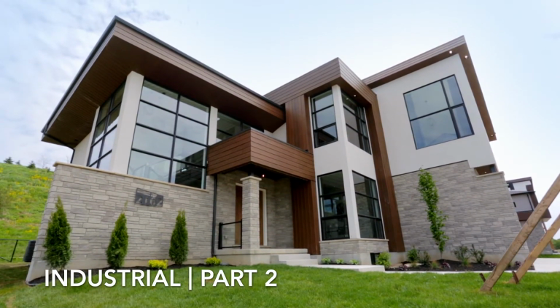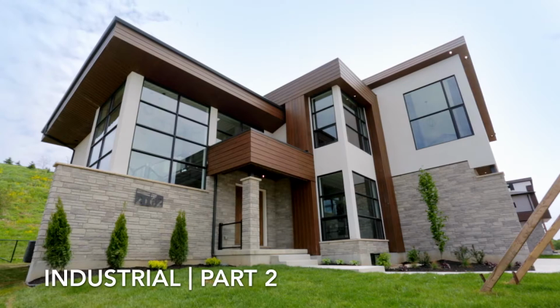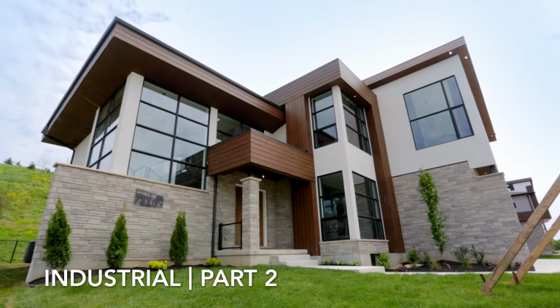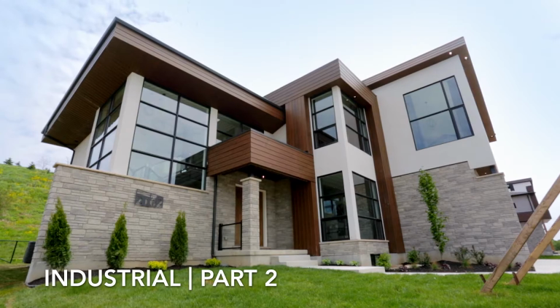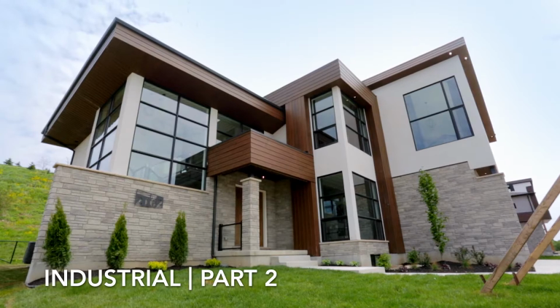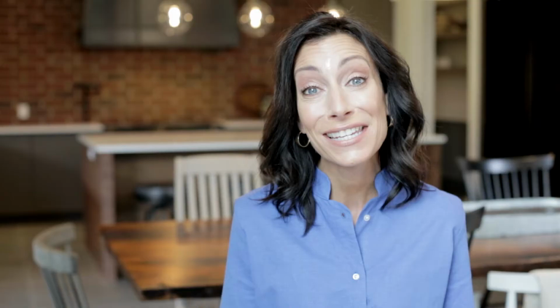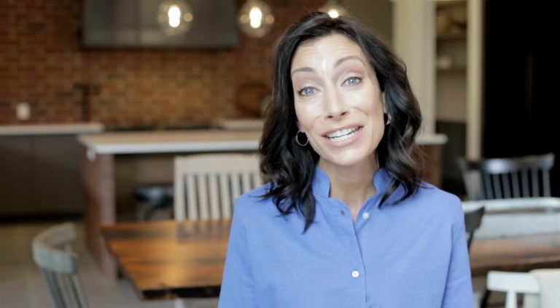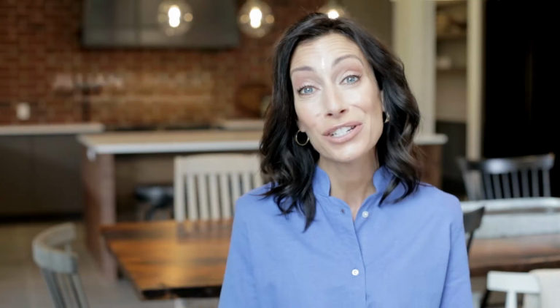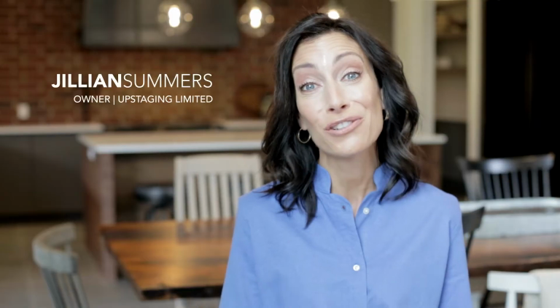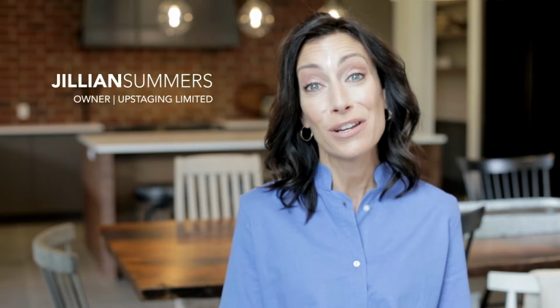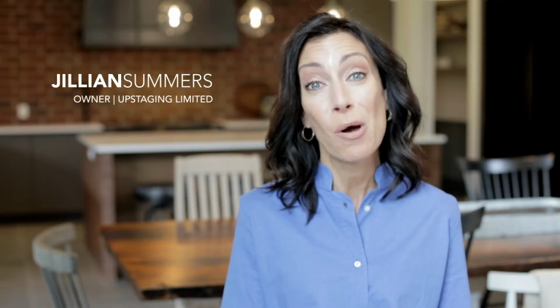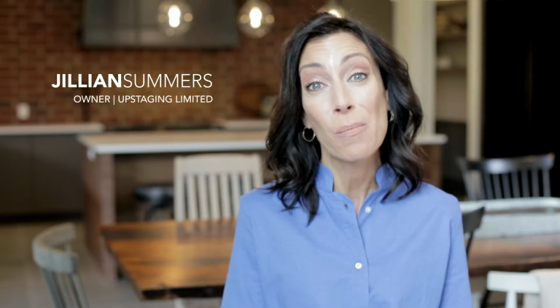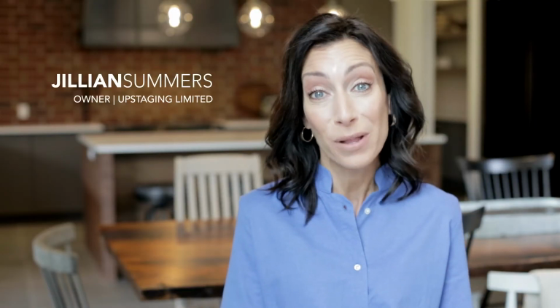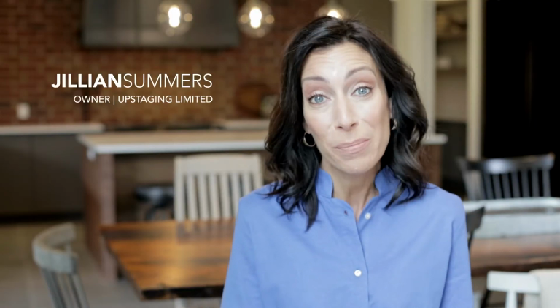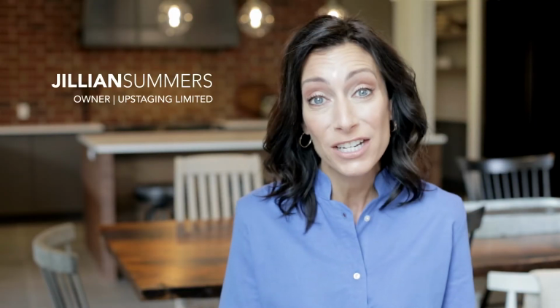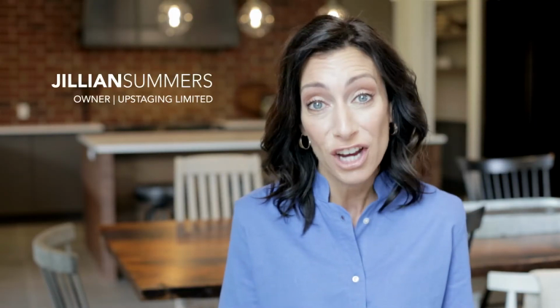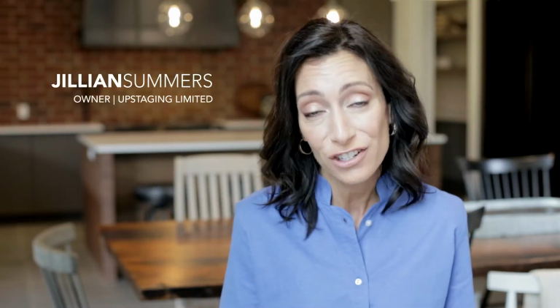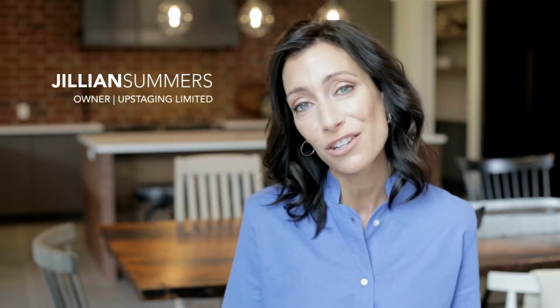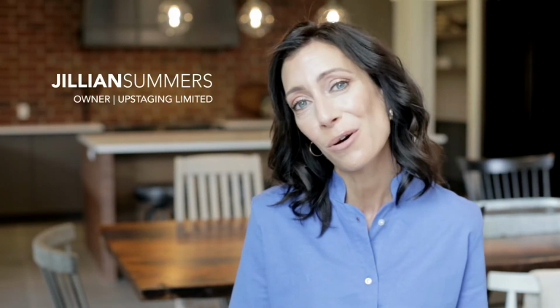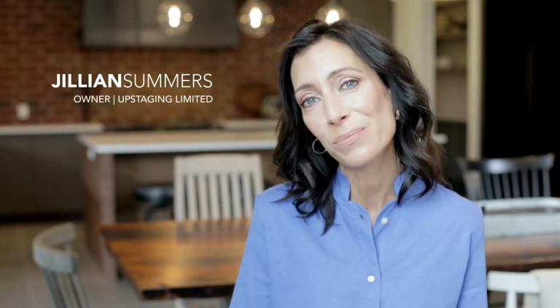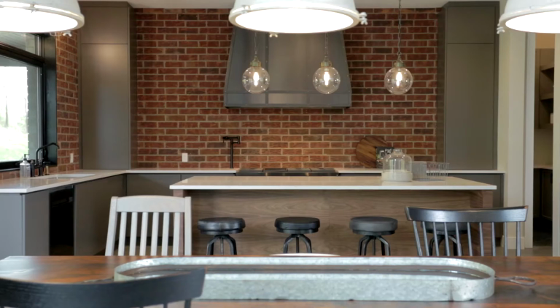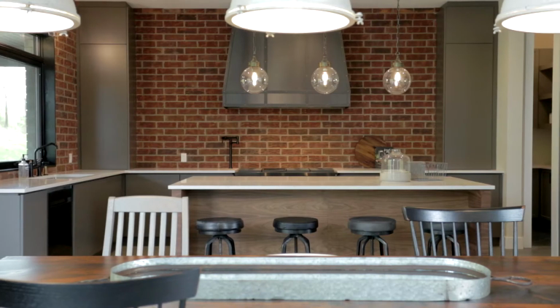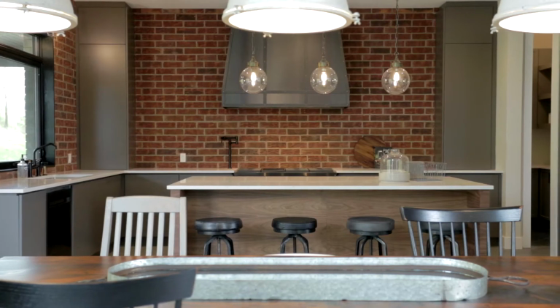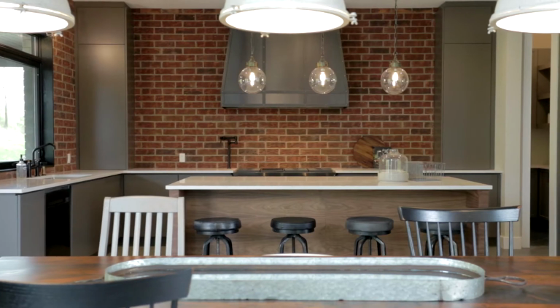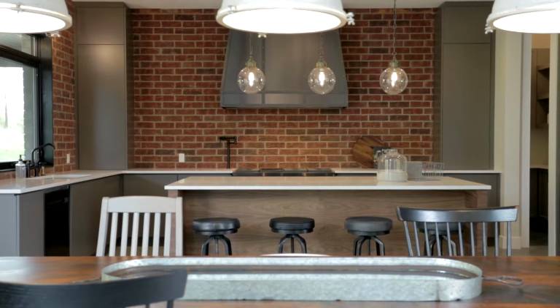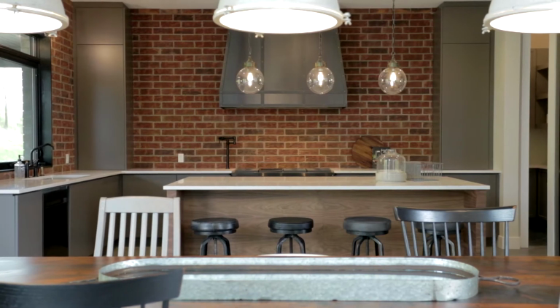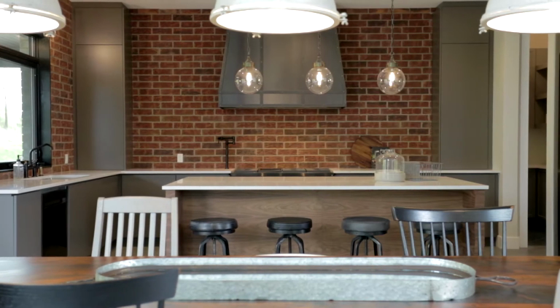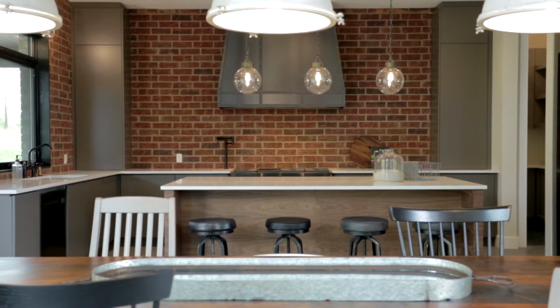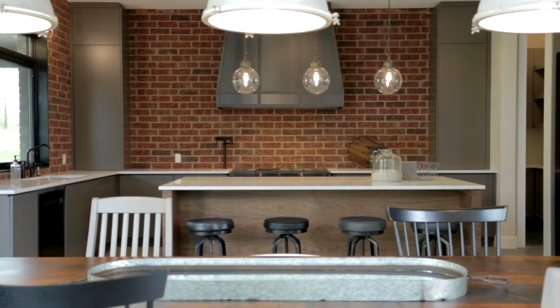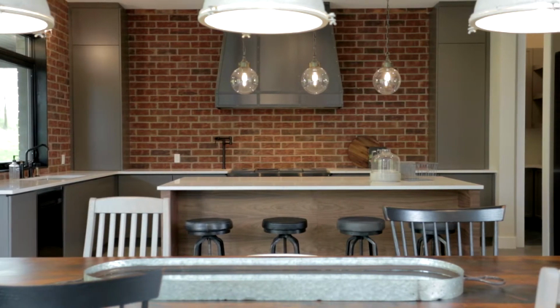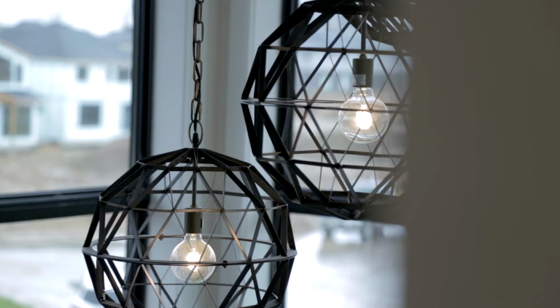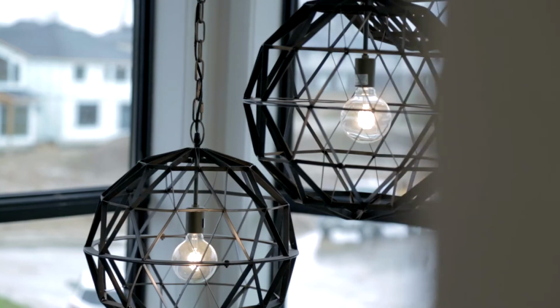Welcome back to the industrial dream home built by Jefferson Homes. There's still so much more for you to see.